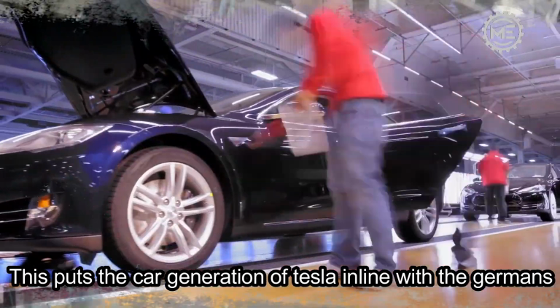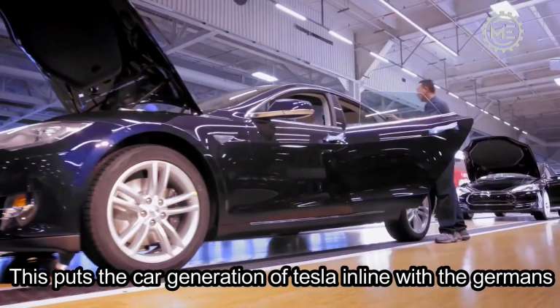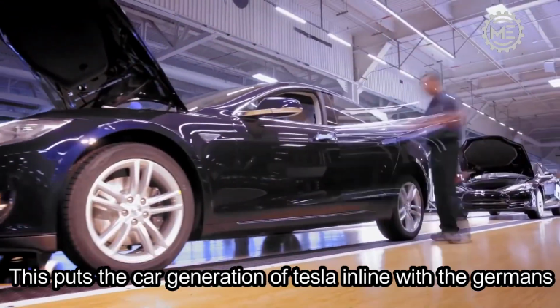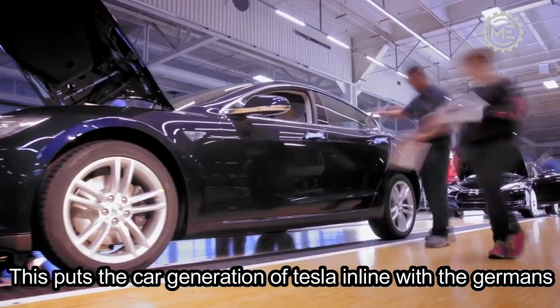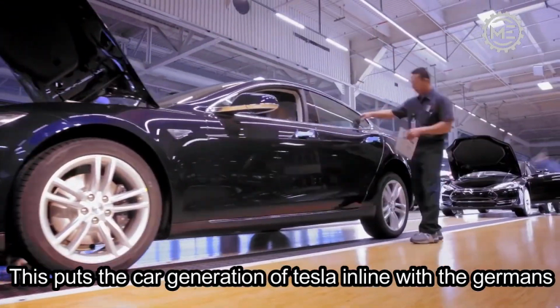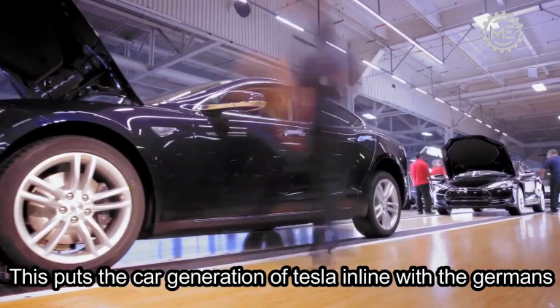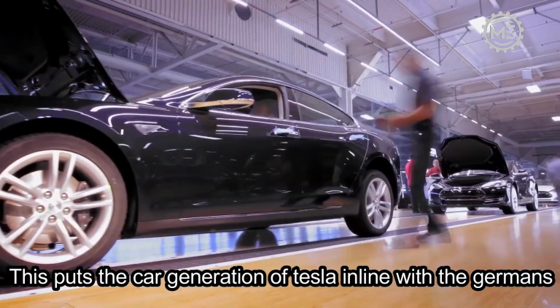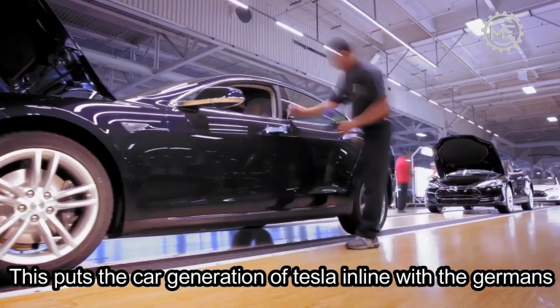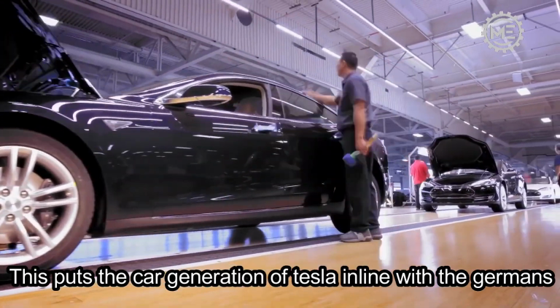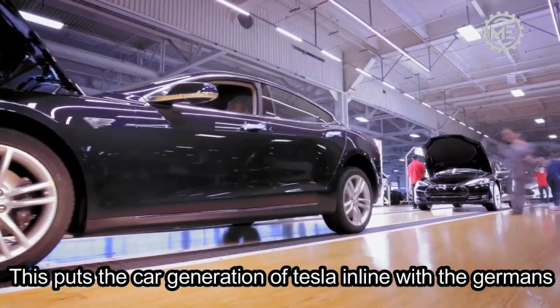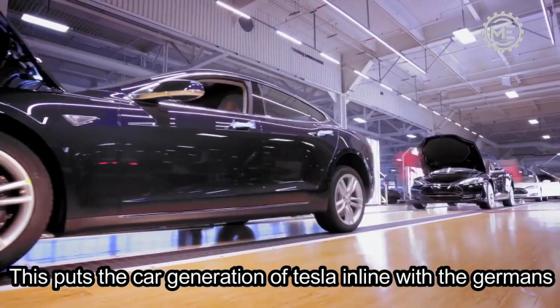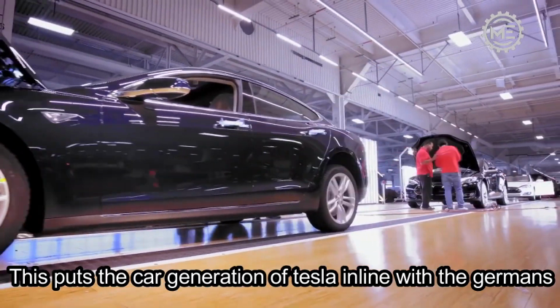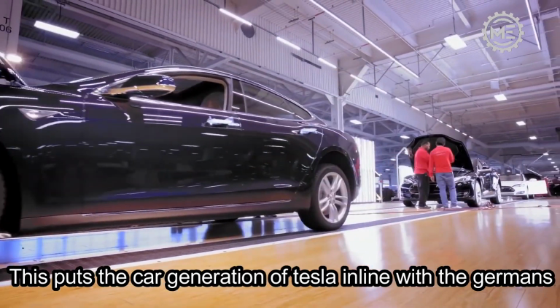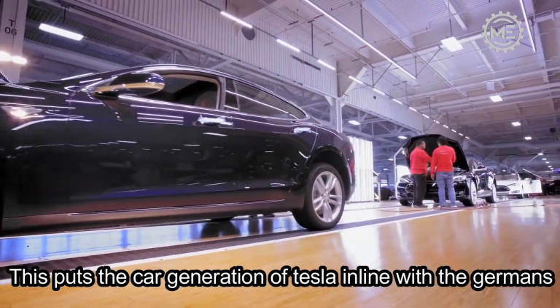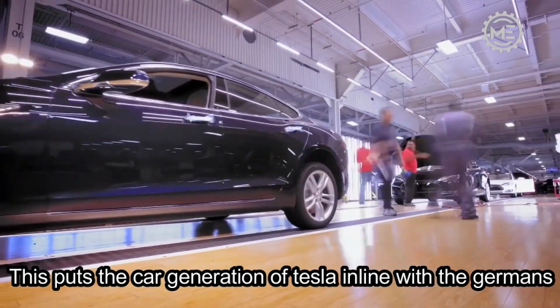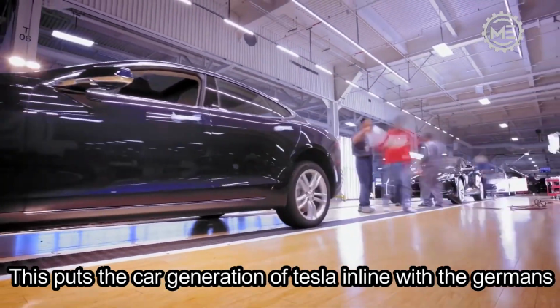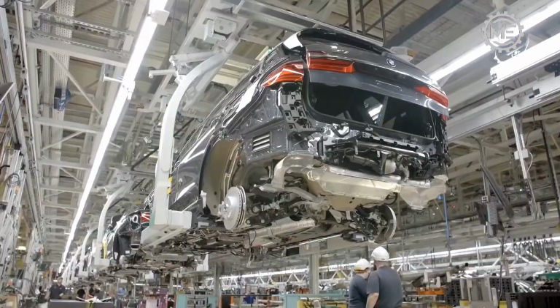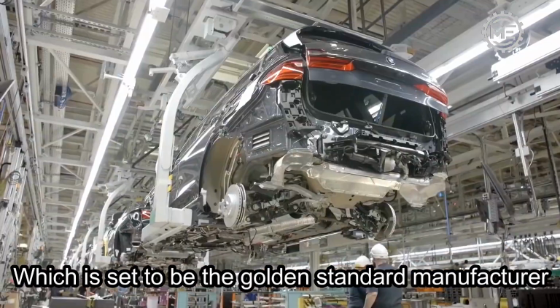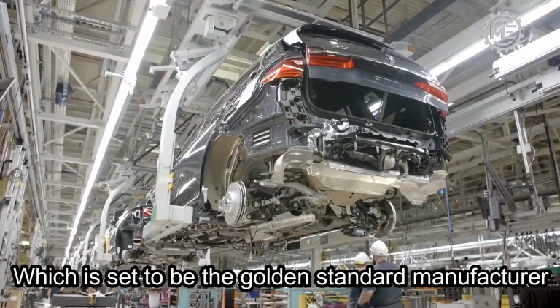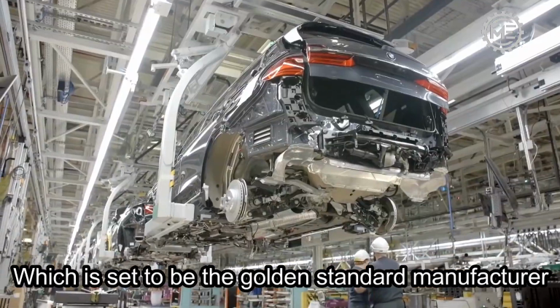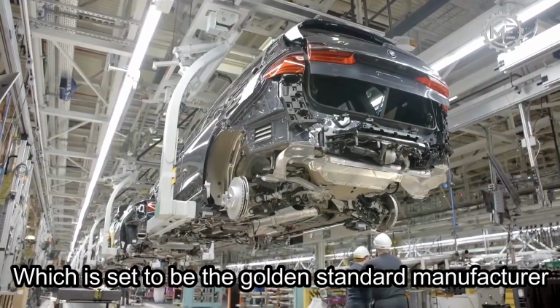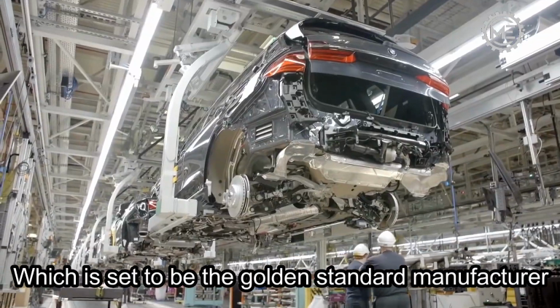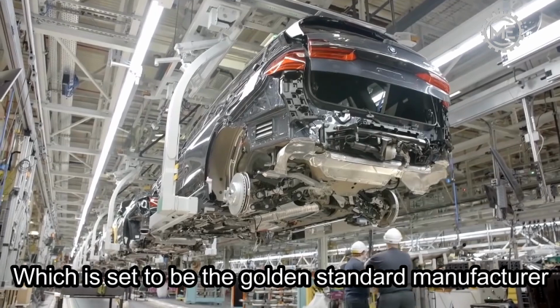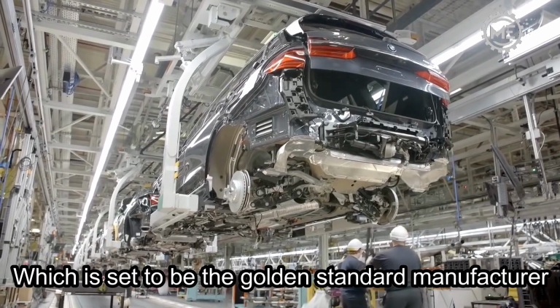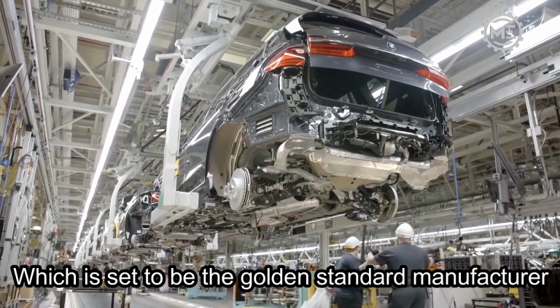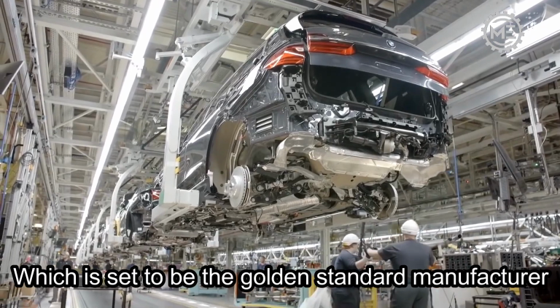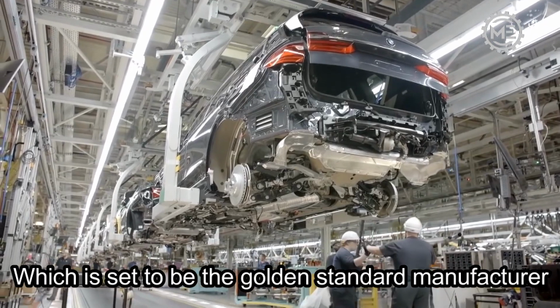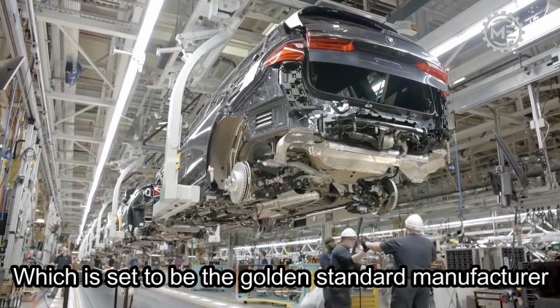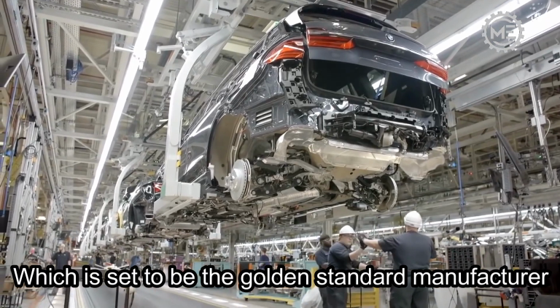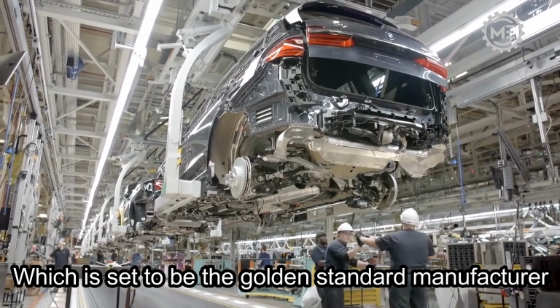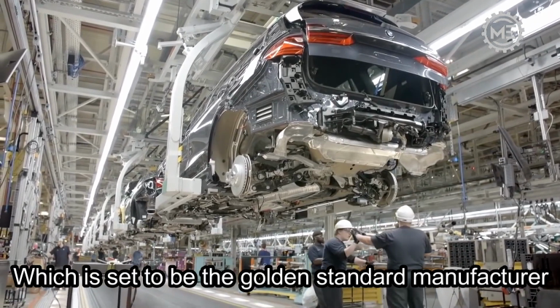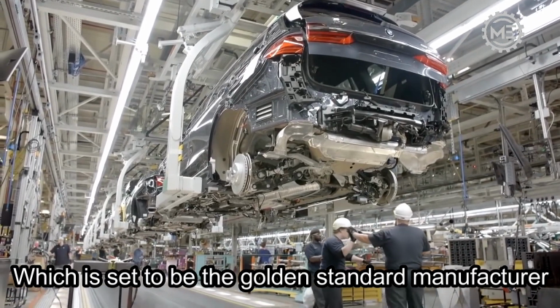This puts Tesla's car production in line with the Germans, which is set to be the golden standard in manufacturing.